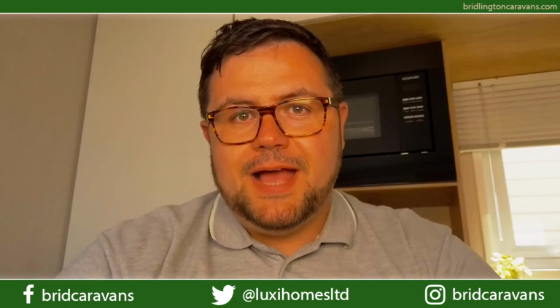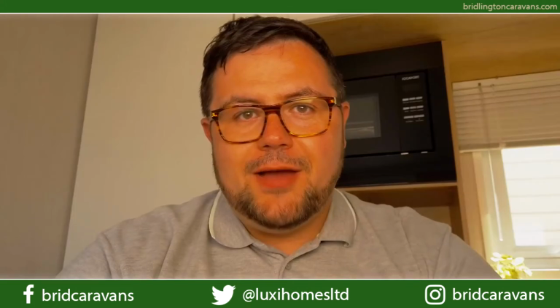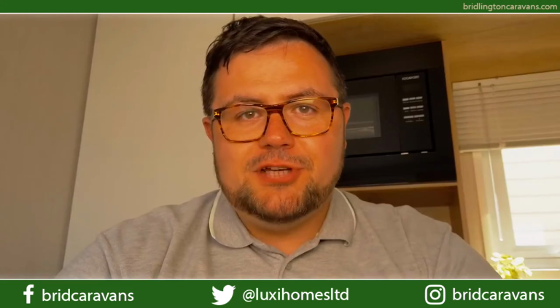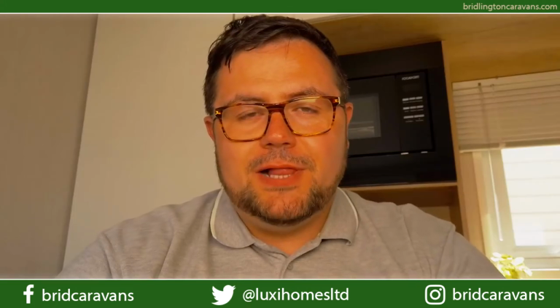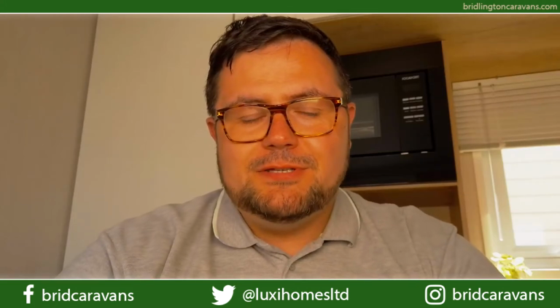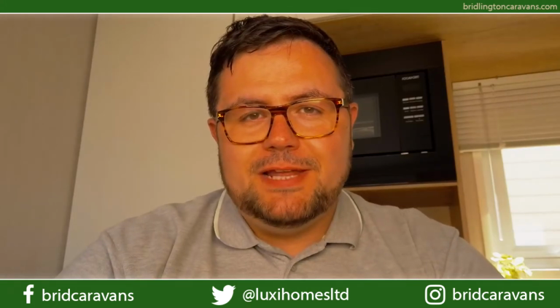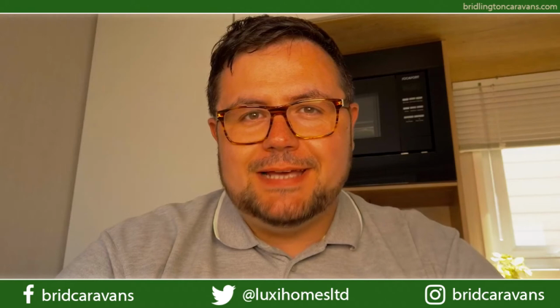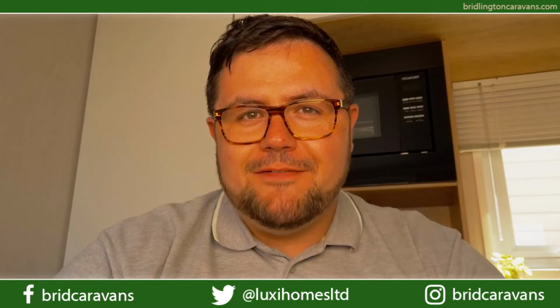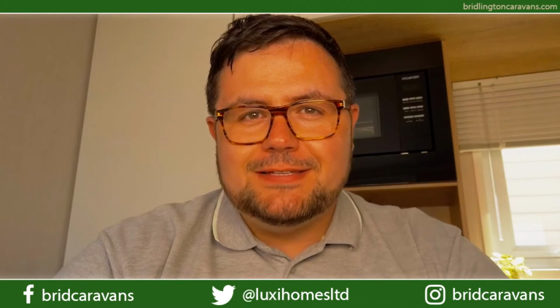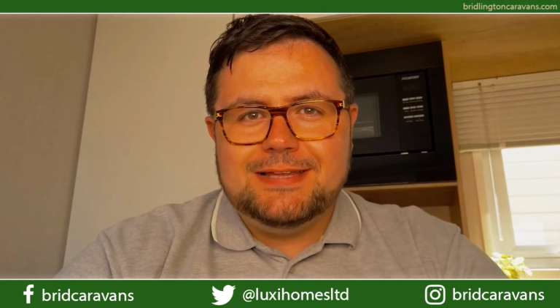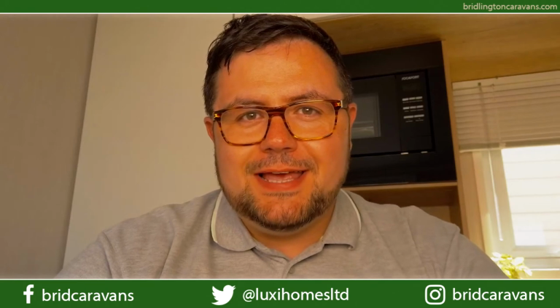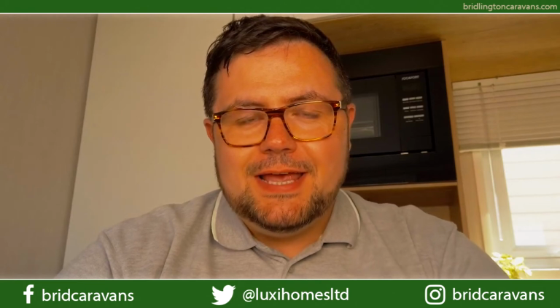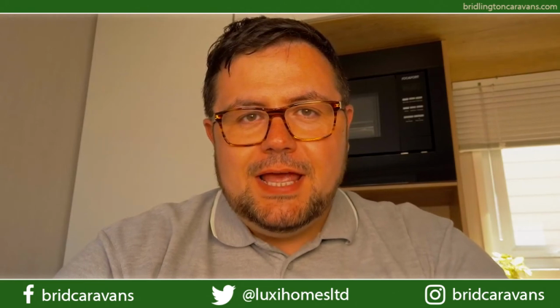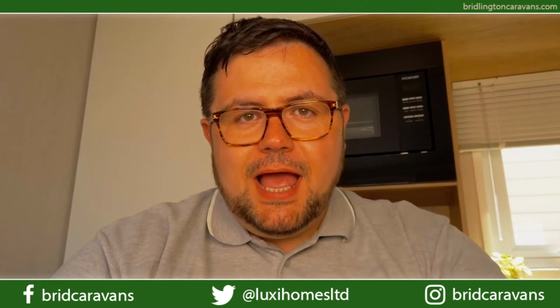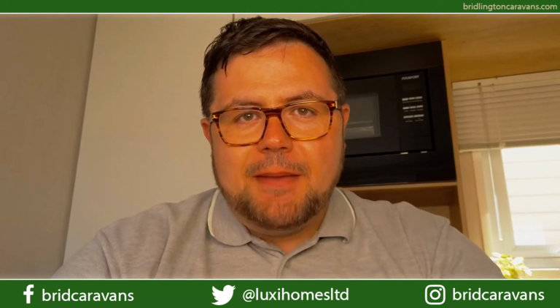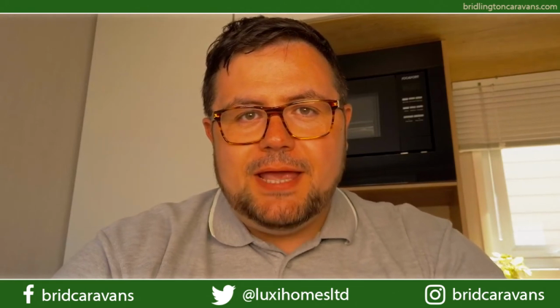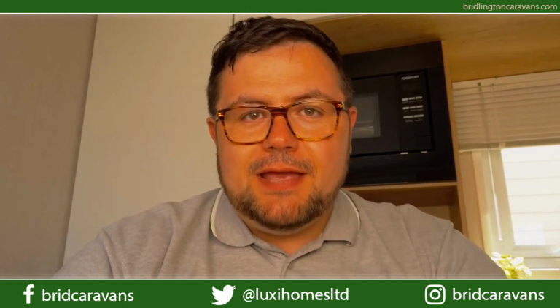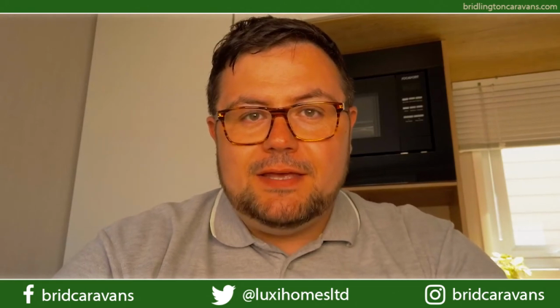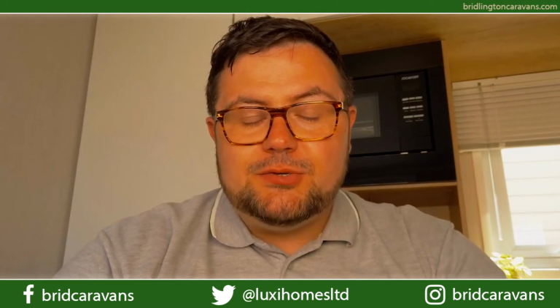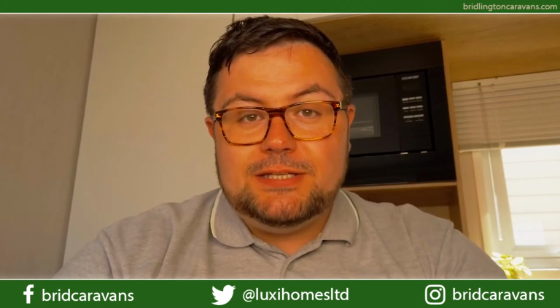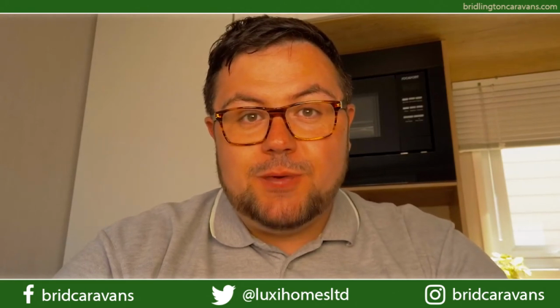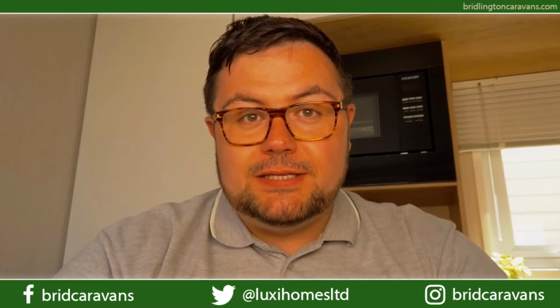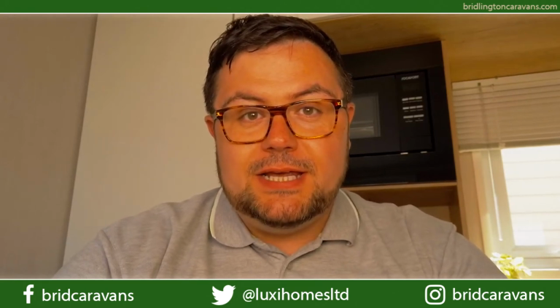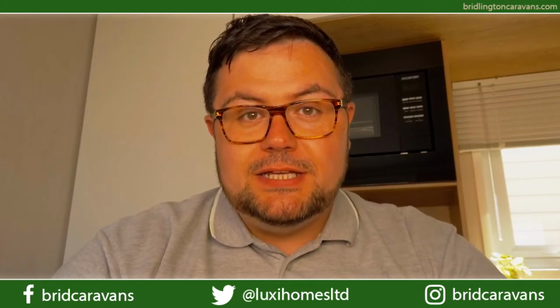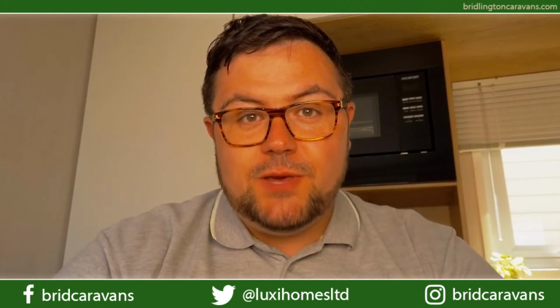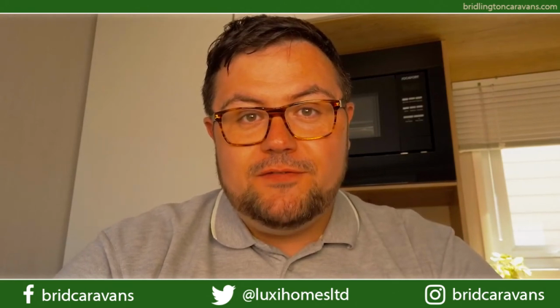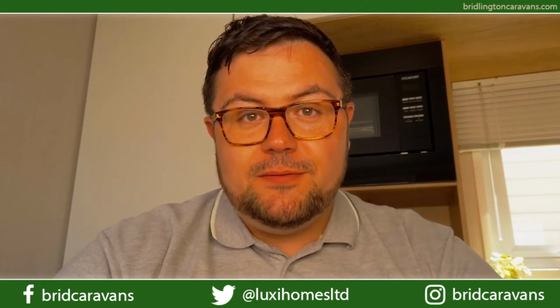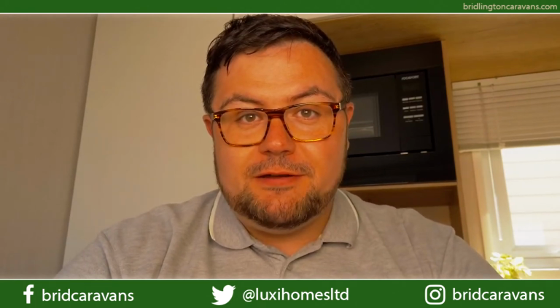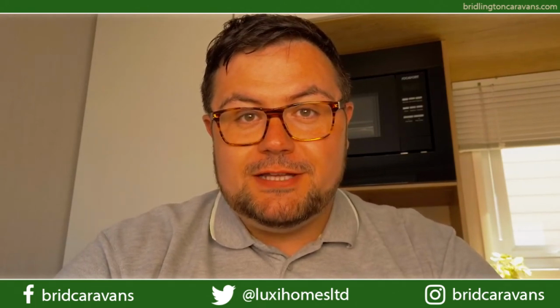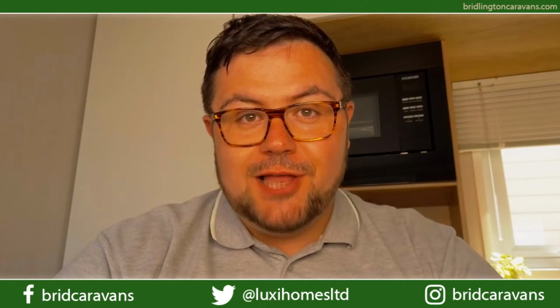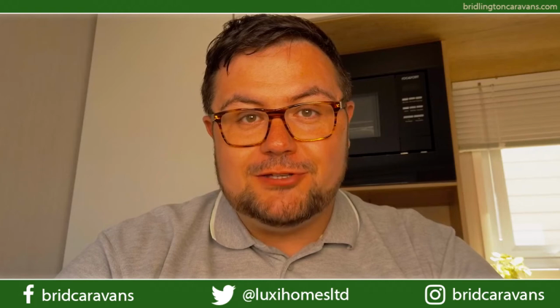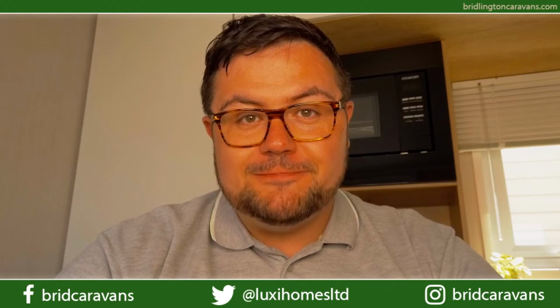Hello, I'm John. Welcome to Burlington Caravan Centre. I'm here in the 2020 Swift Biarritz Lodge.